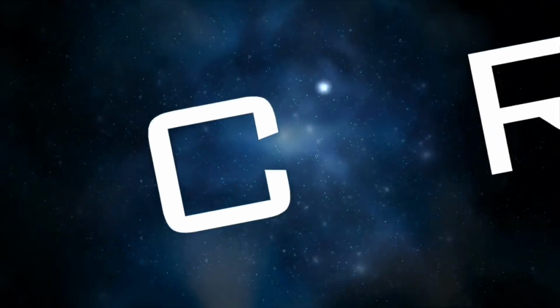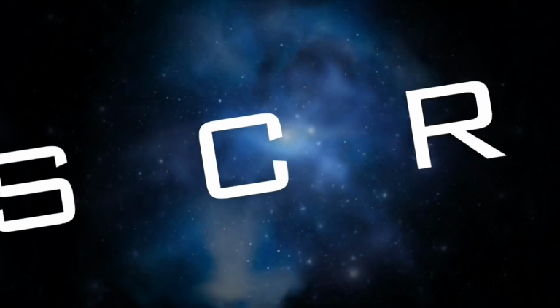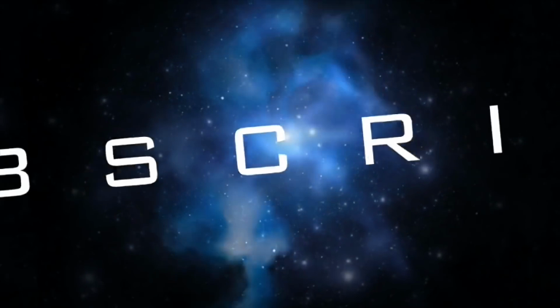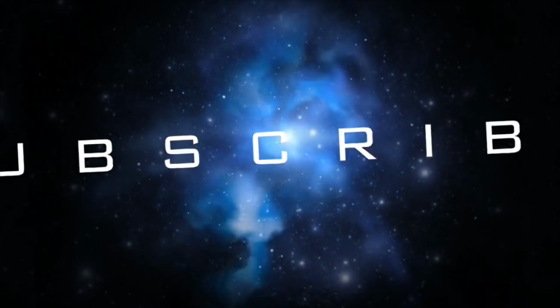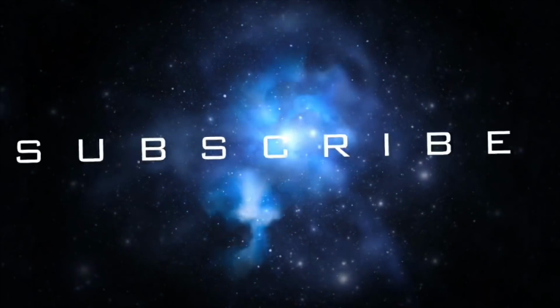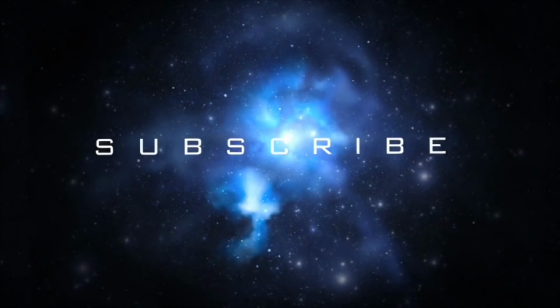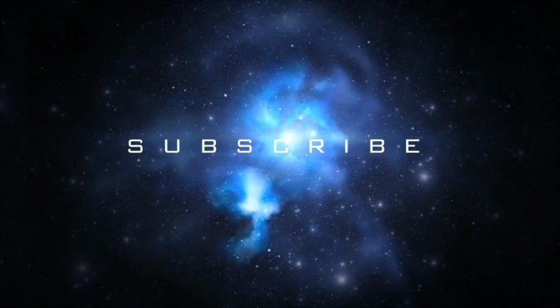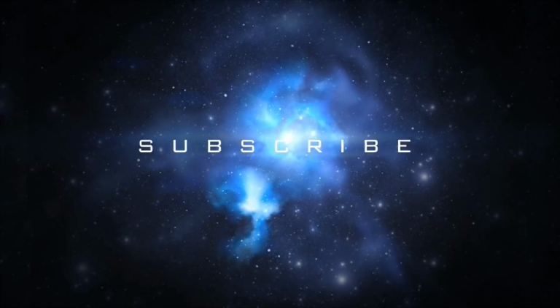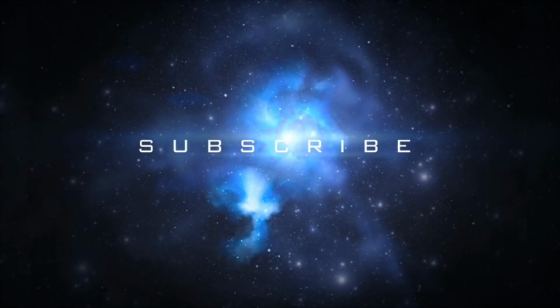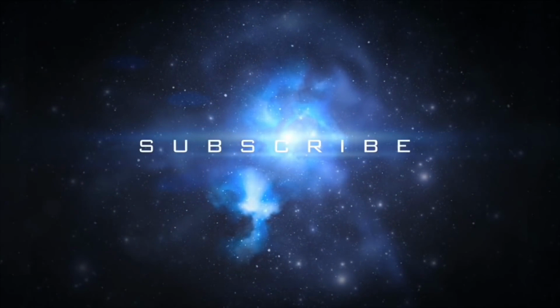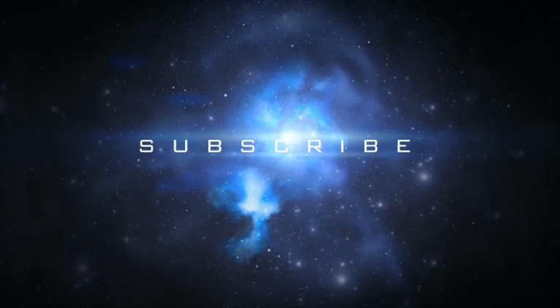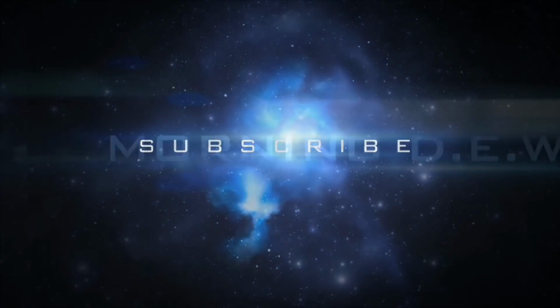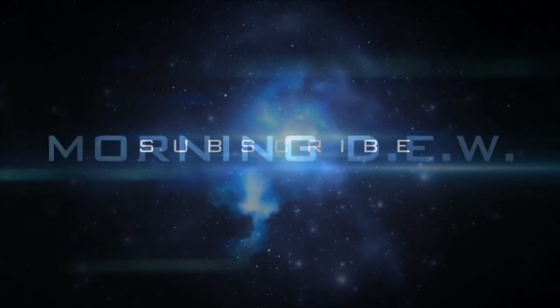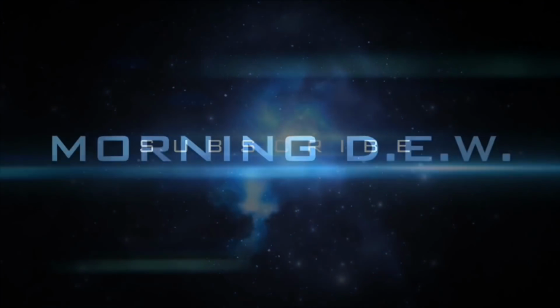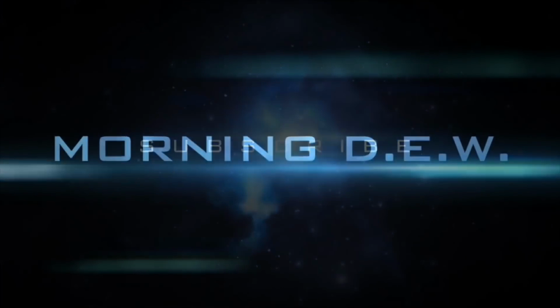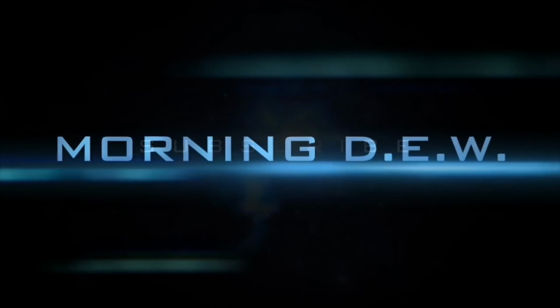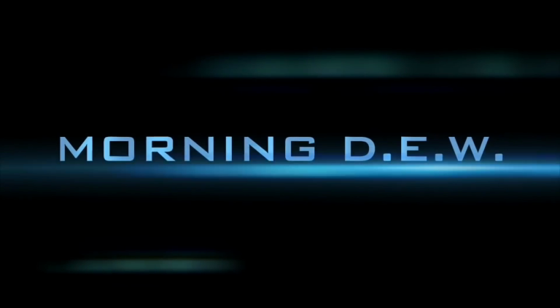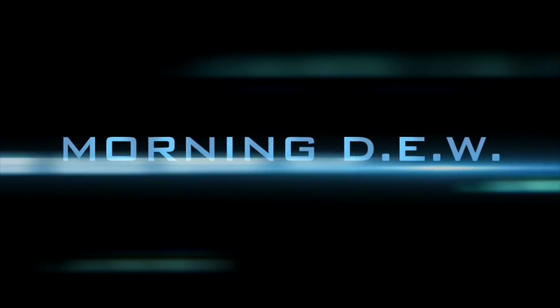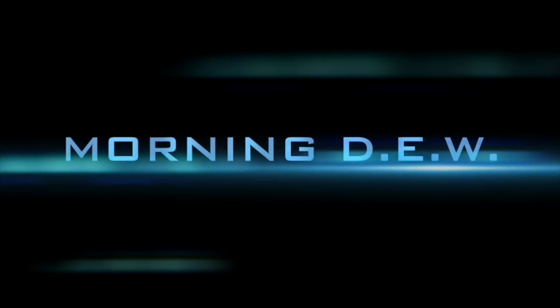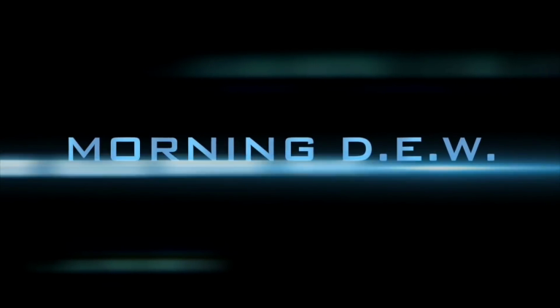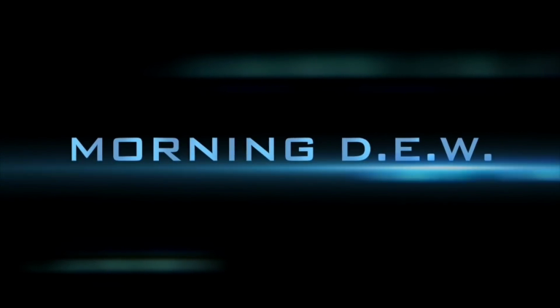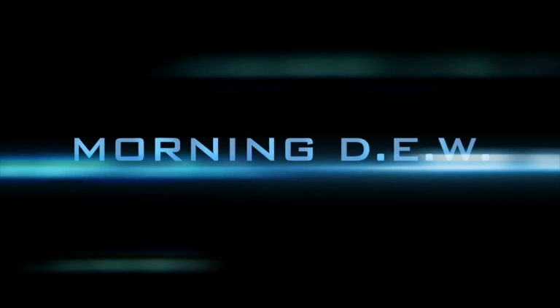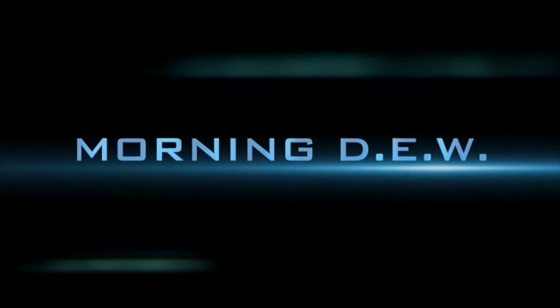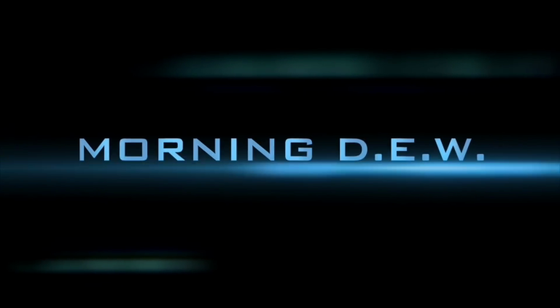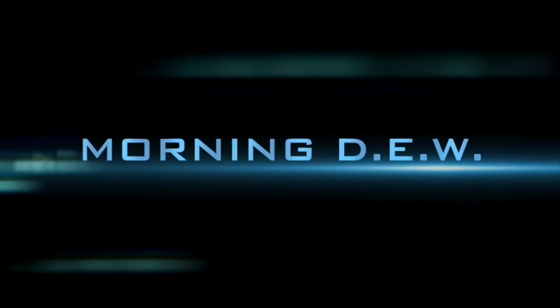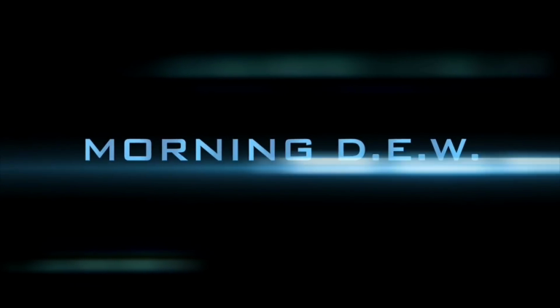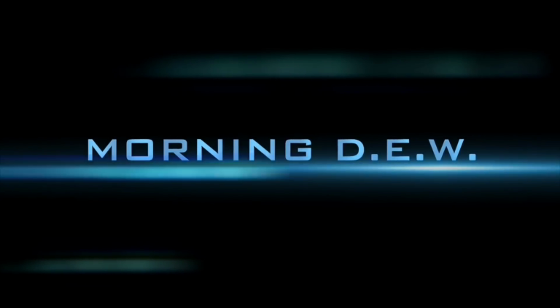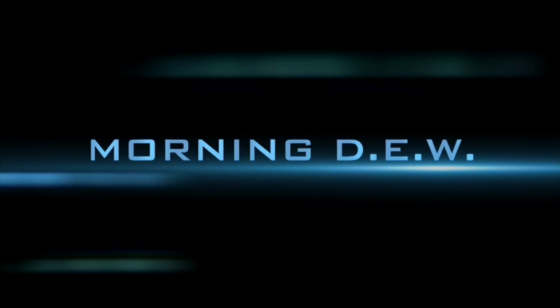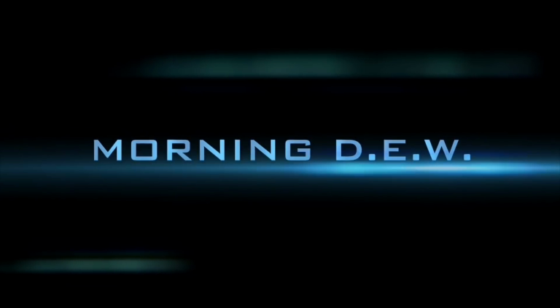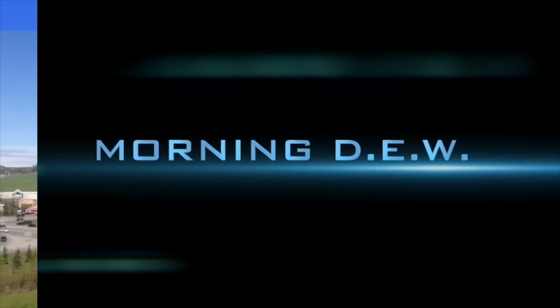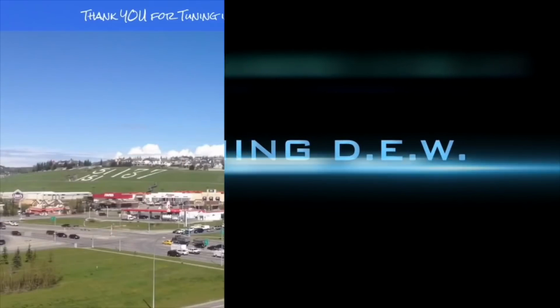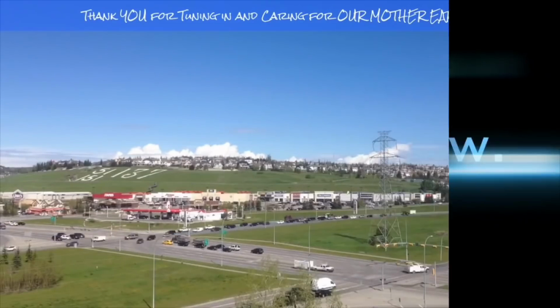If you enjoyed today's video, please hit that like button, subscribe, and share with your friends and family across the world.